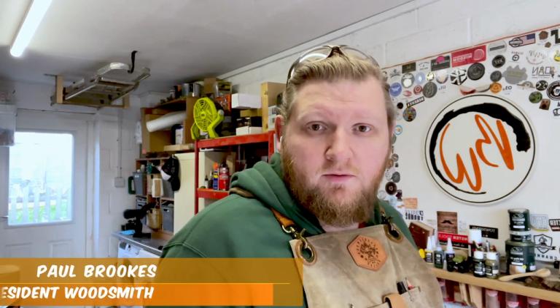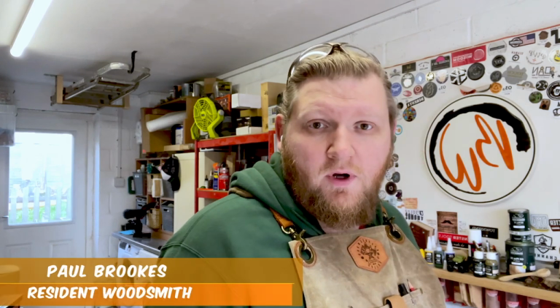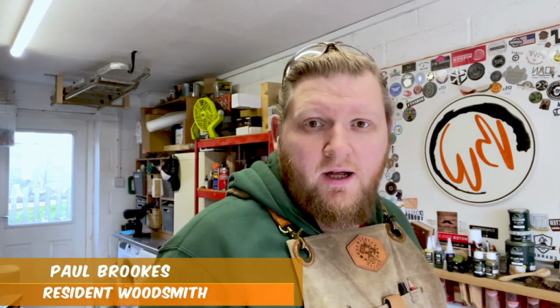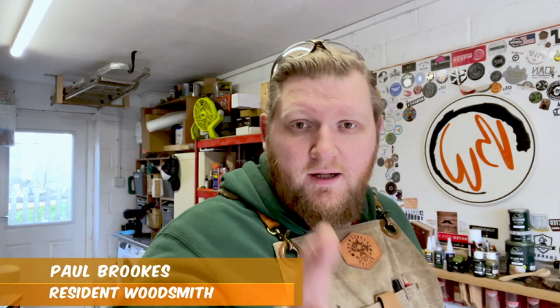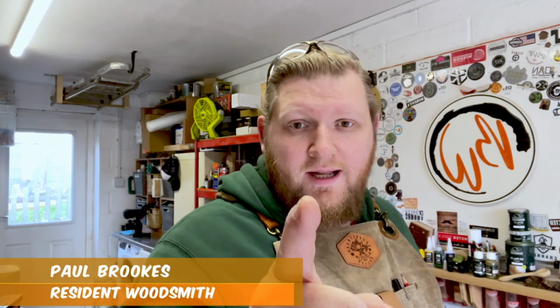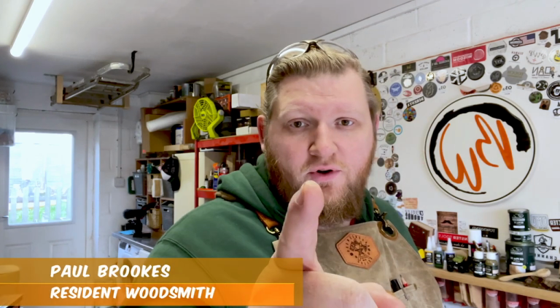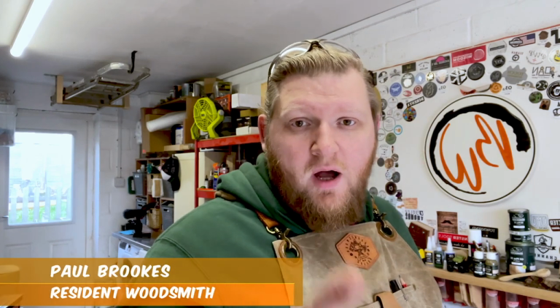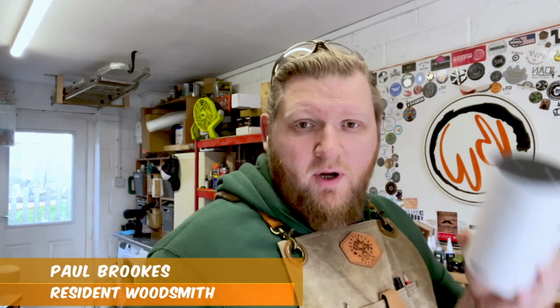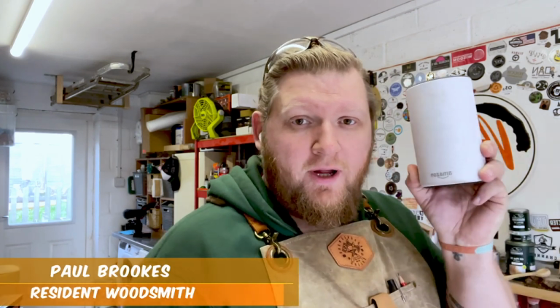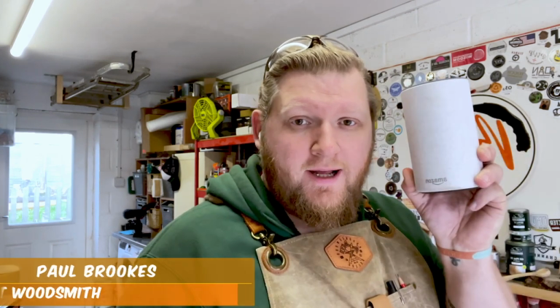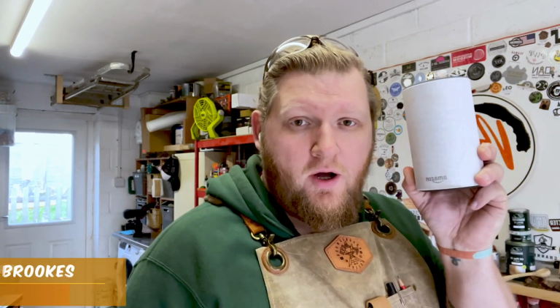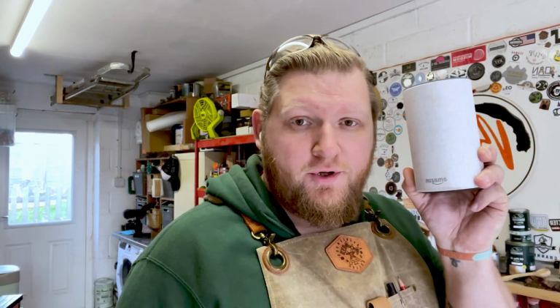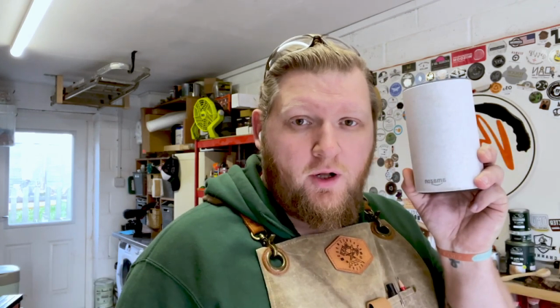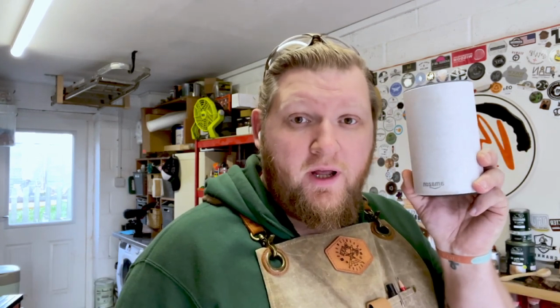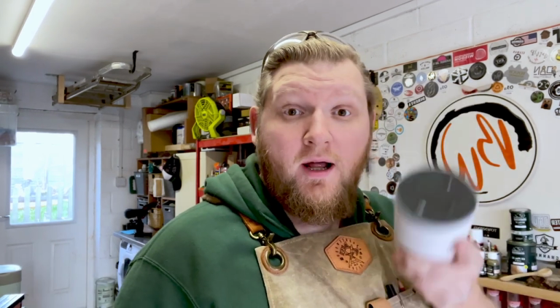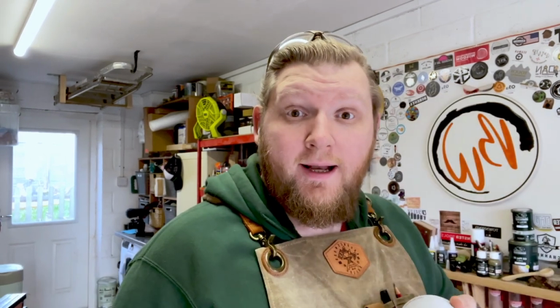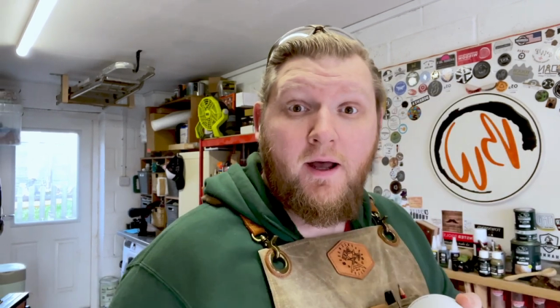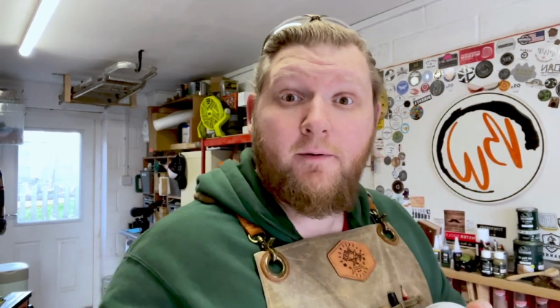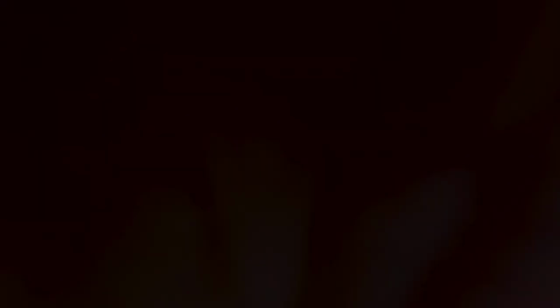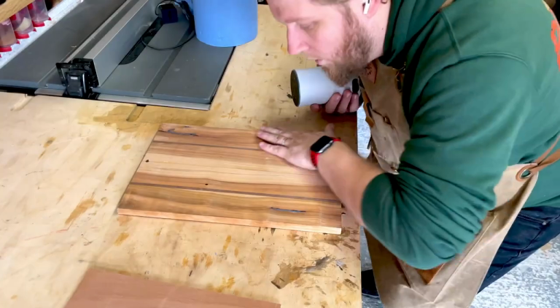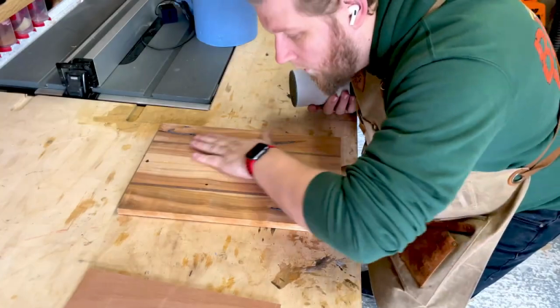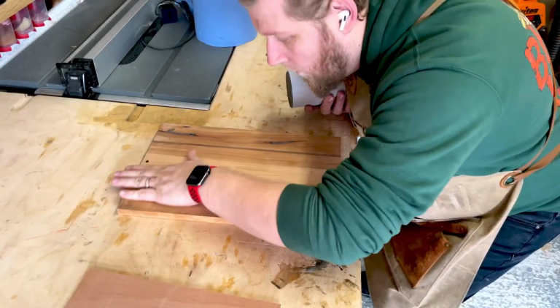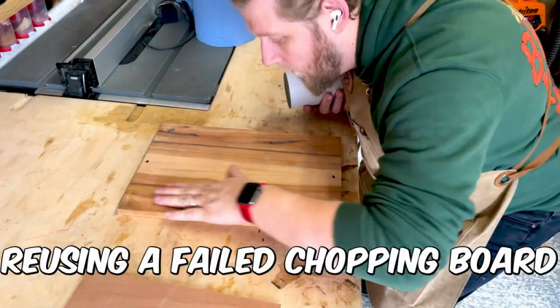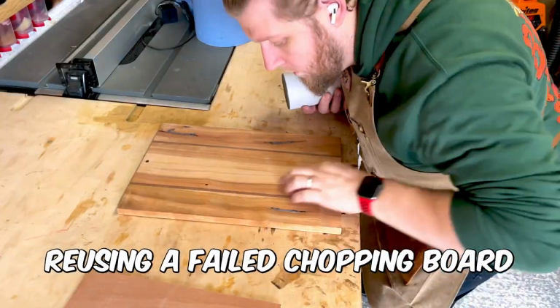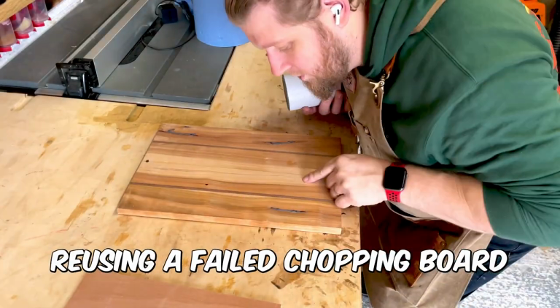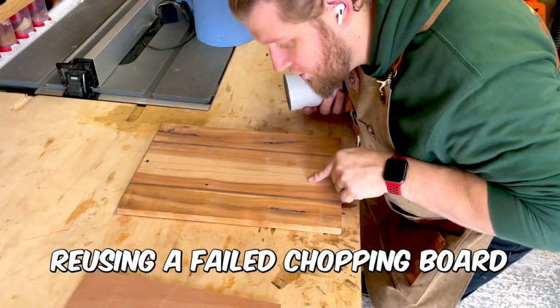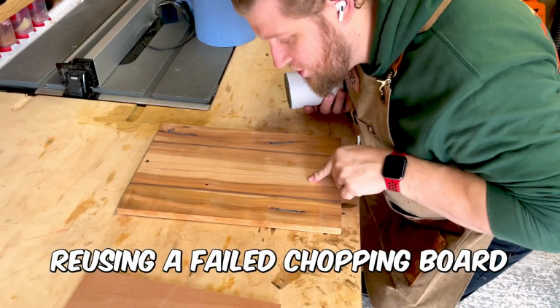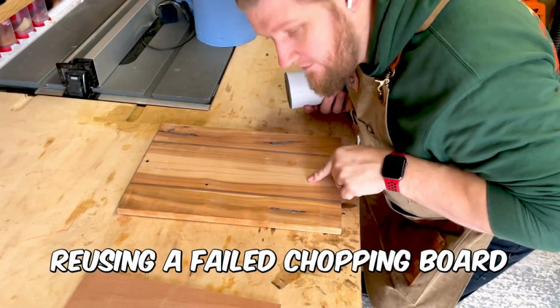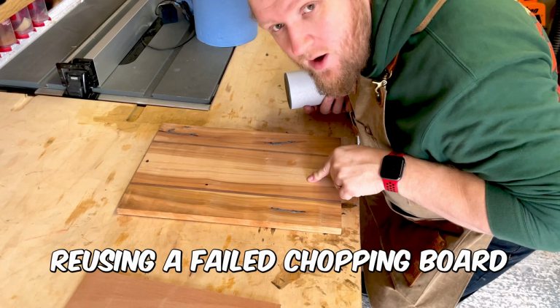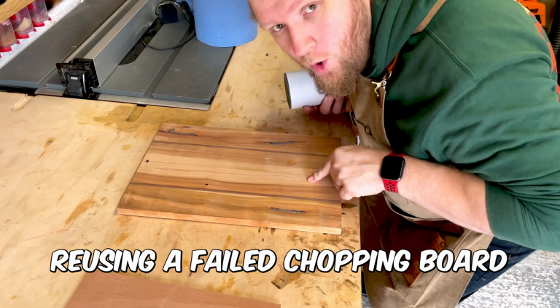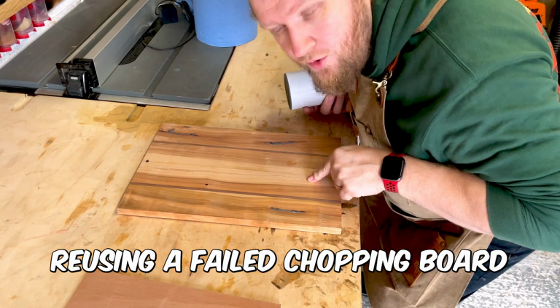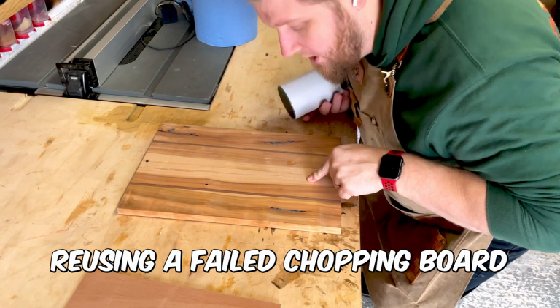Right, let's knock up a quick Alexa holder, shall we? Let's go. Cherry and Walnut.